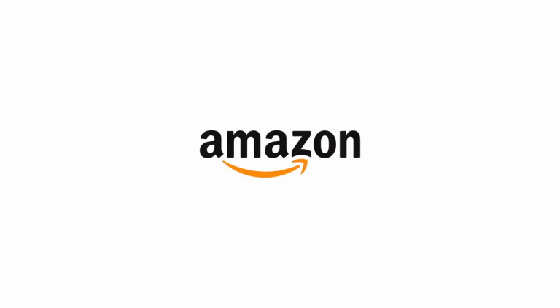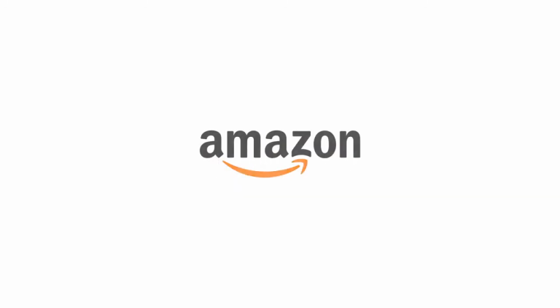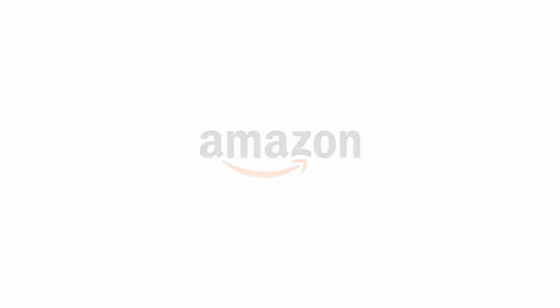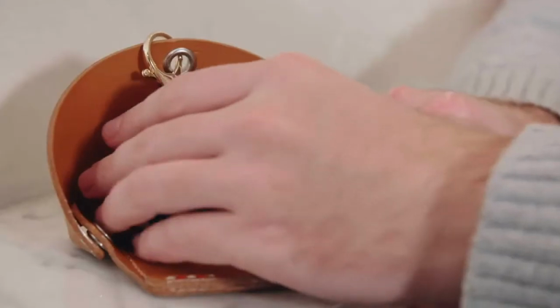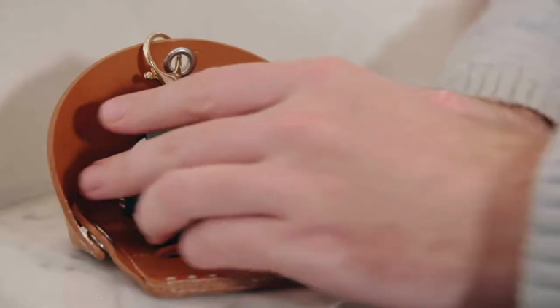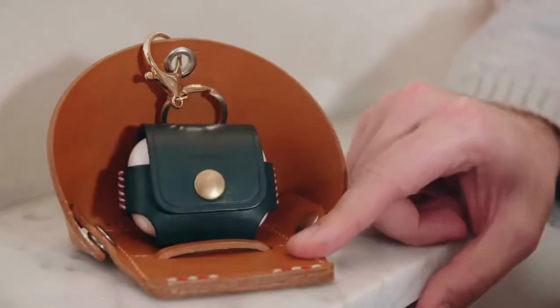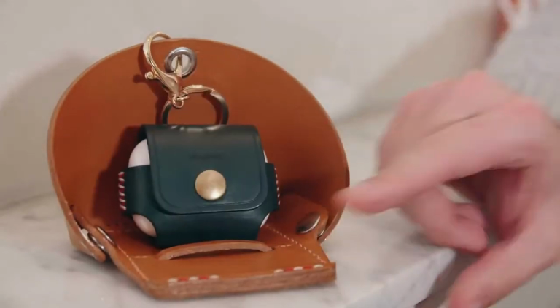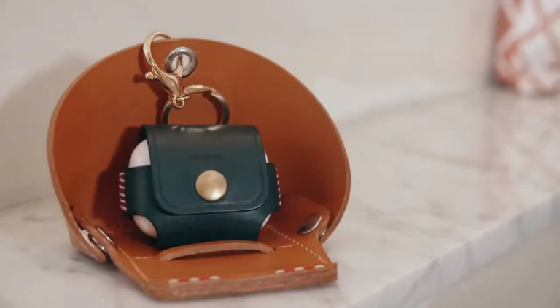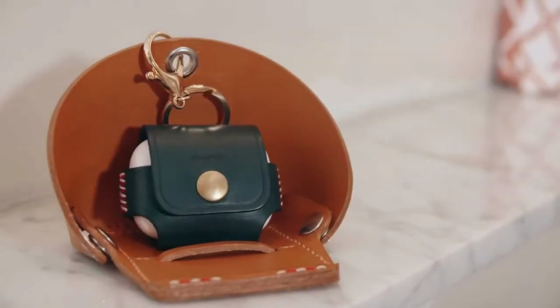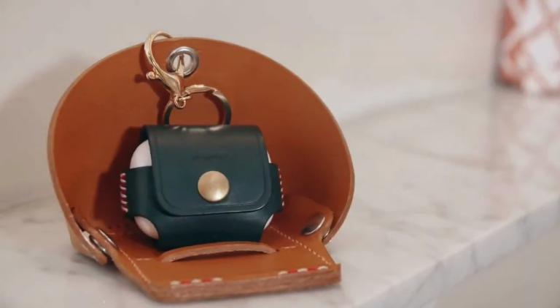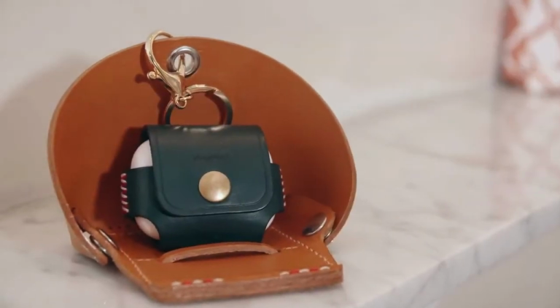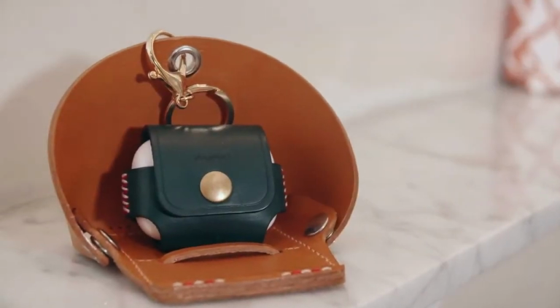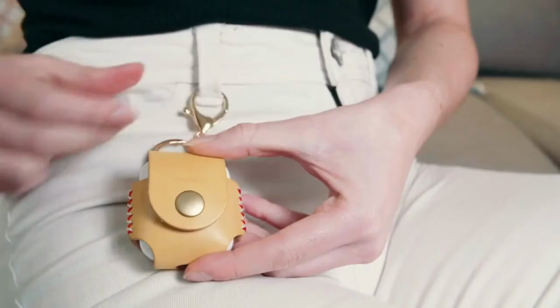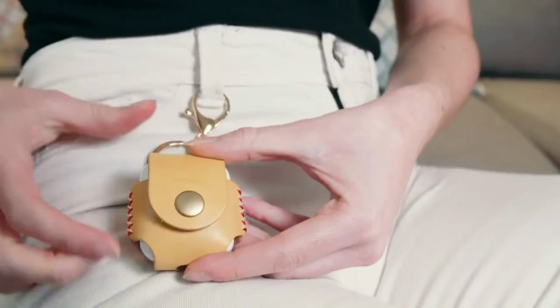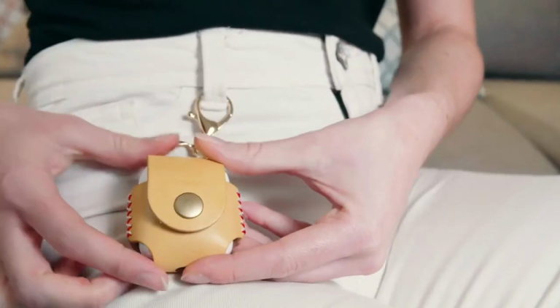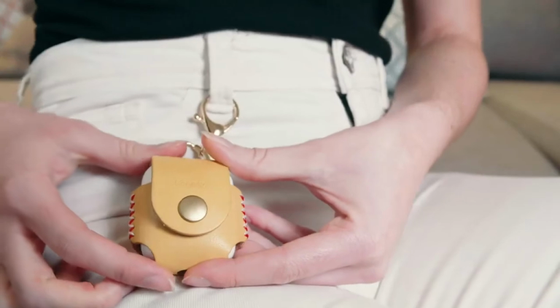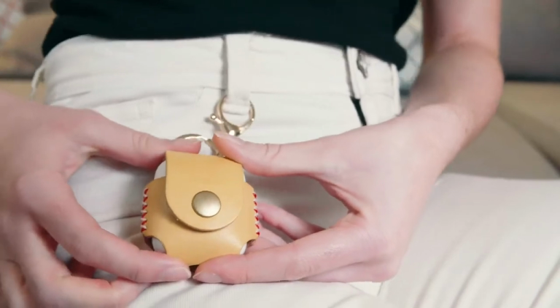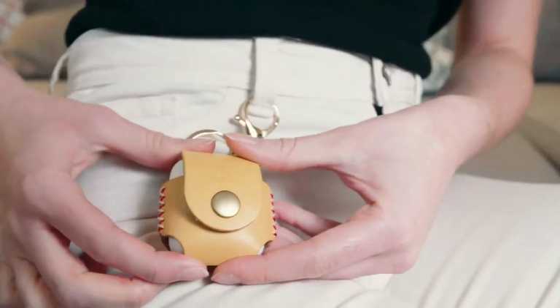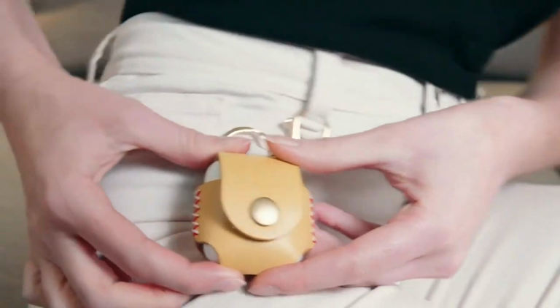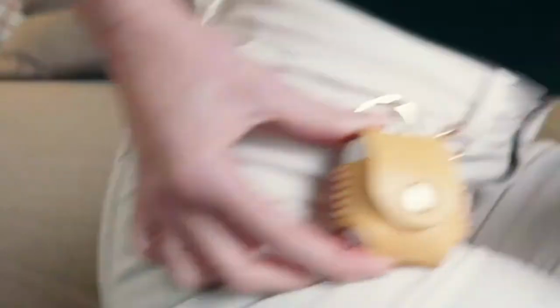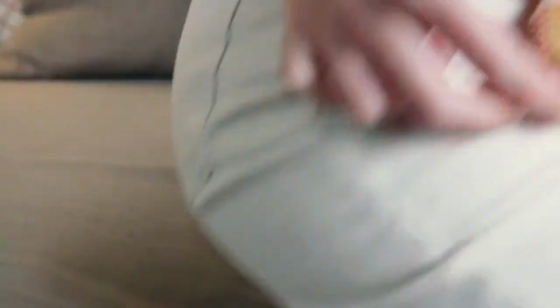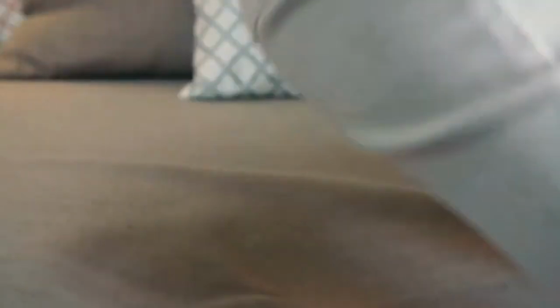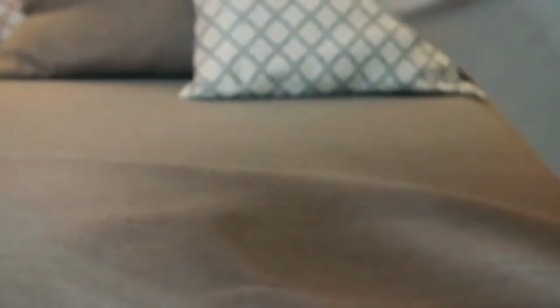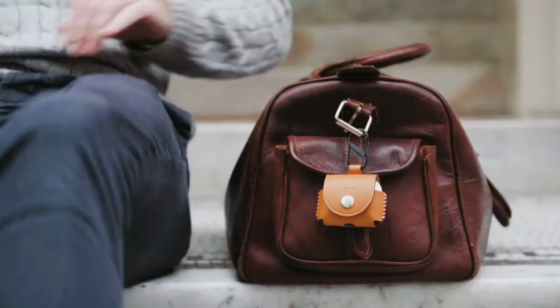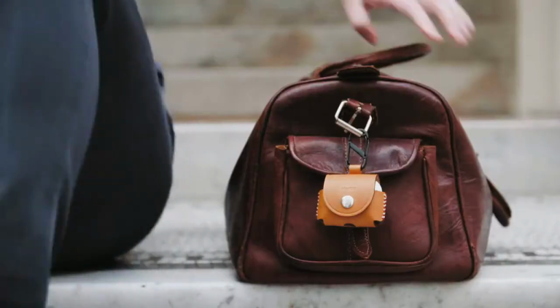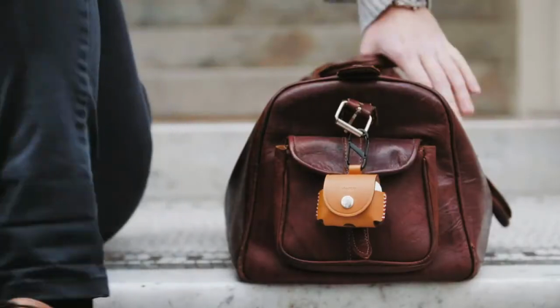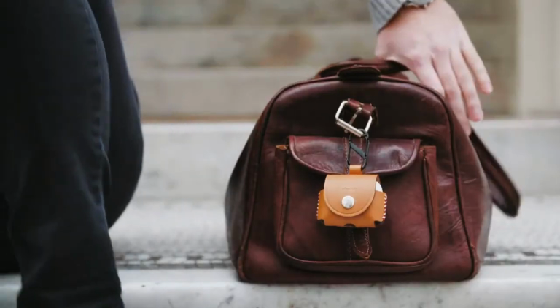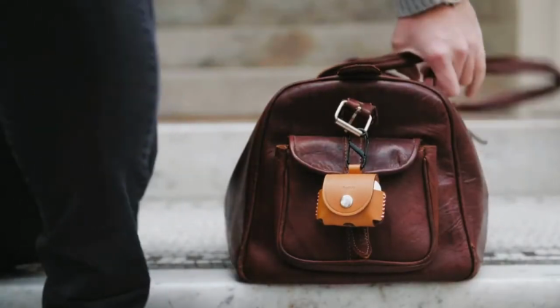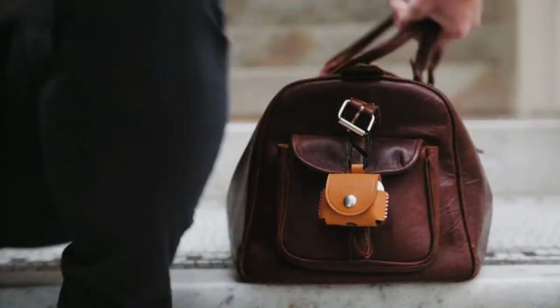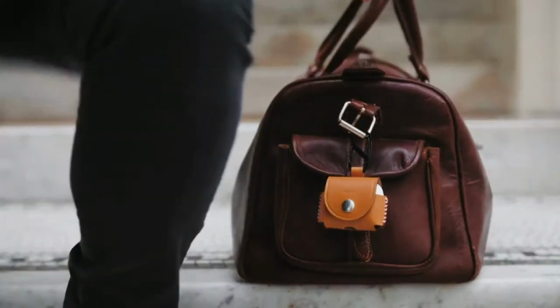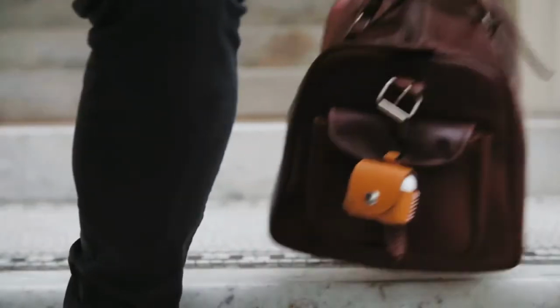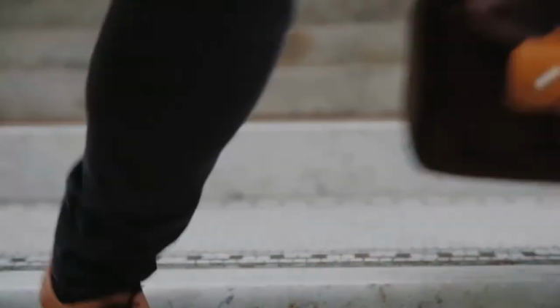We're one of the few brands making Italian genuine leather accessories for Apple devices. So grab your iPhone stand or AirPods Pro case today.